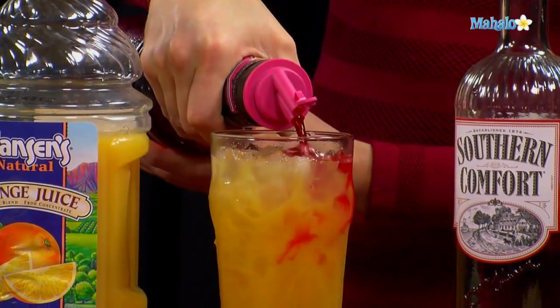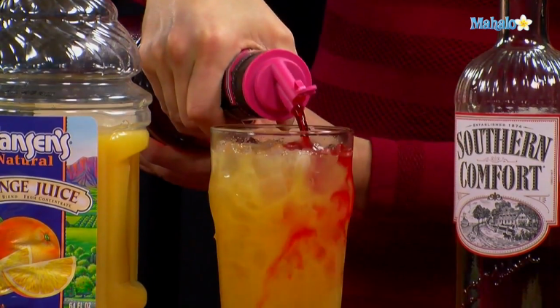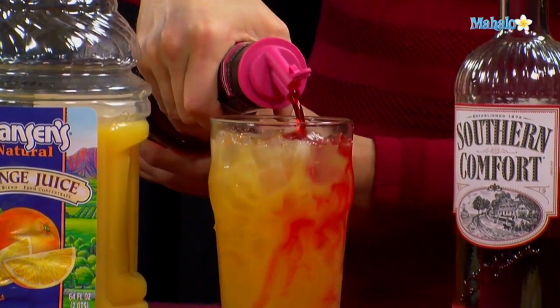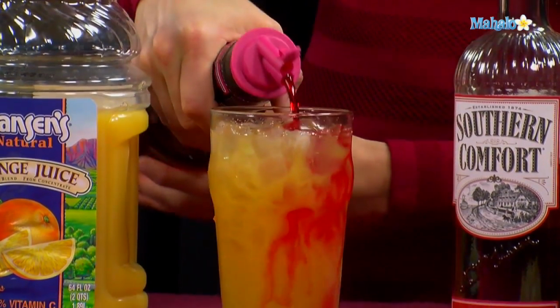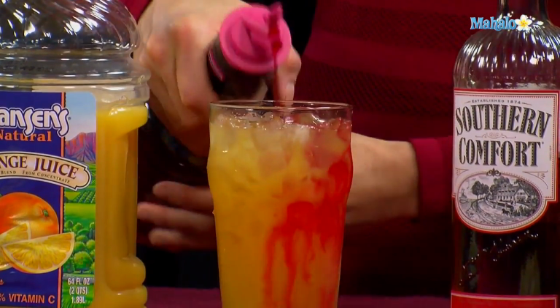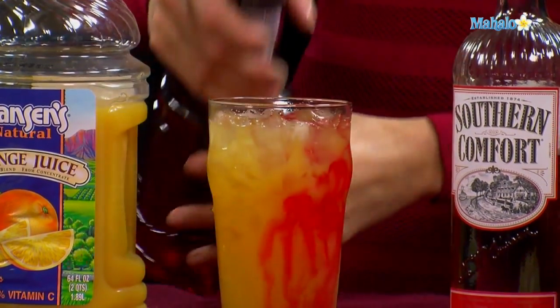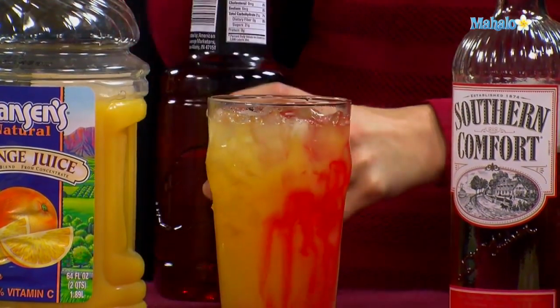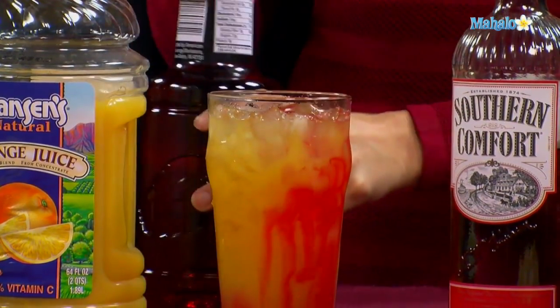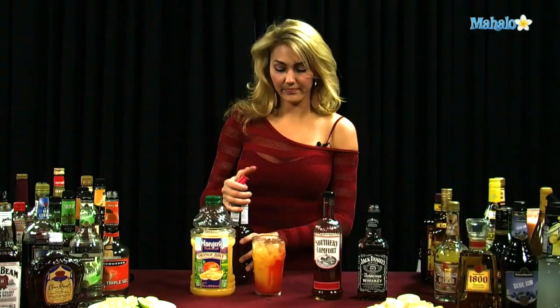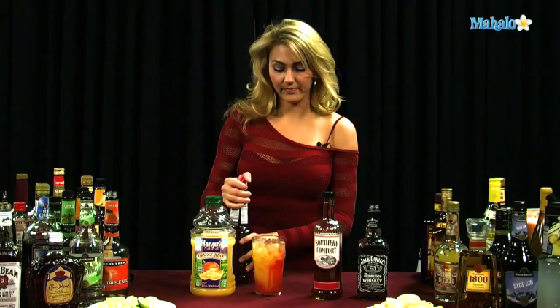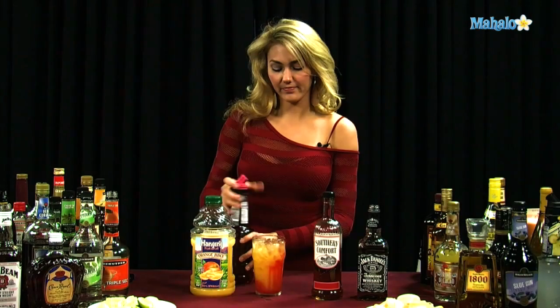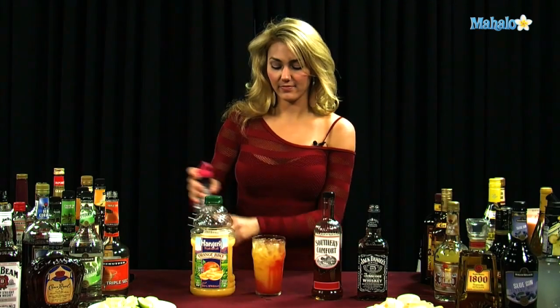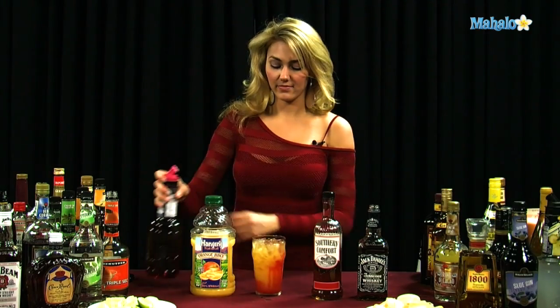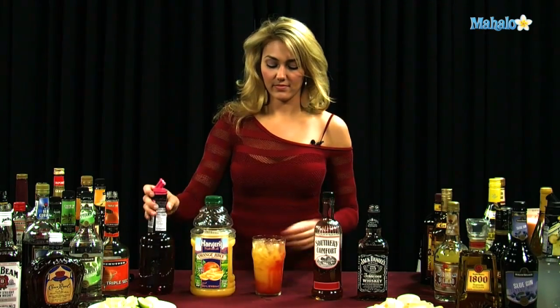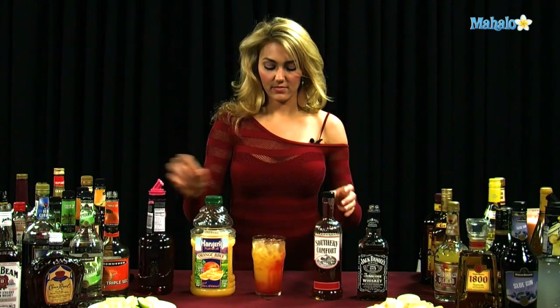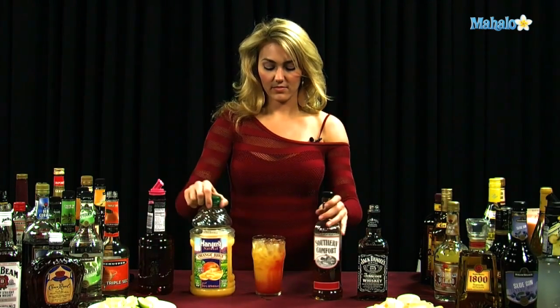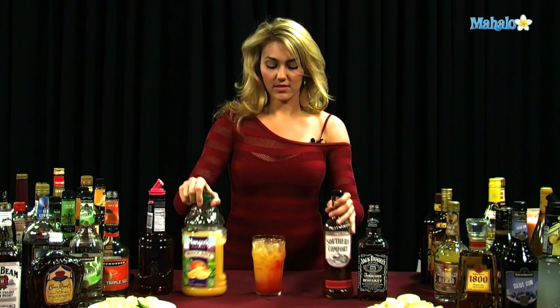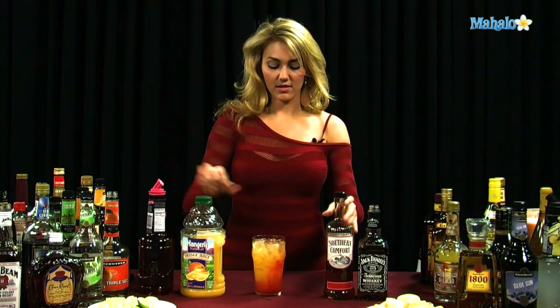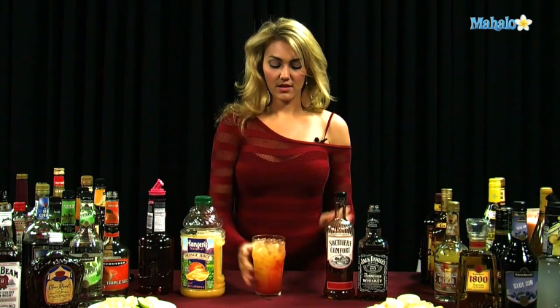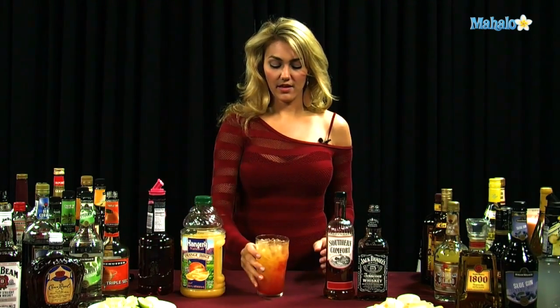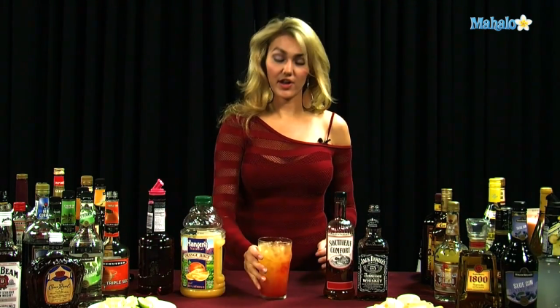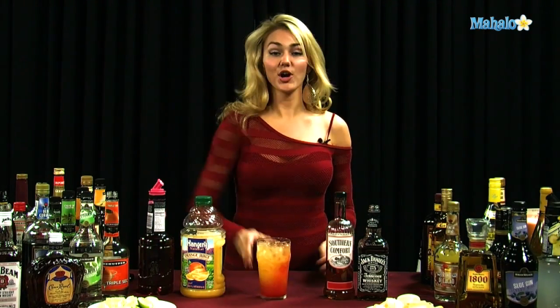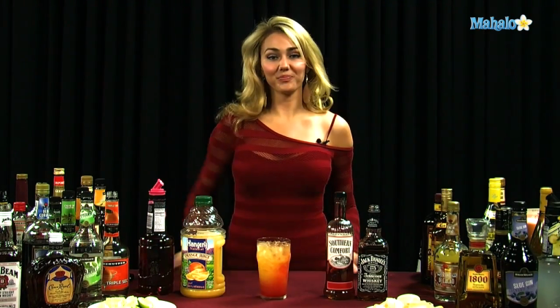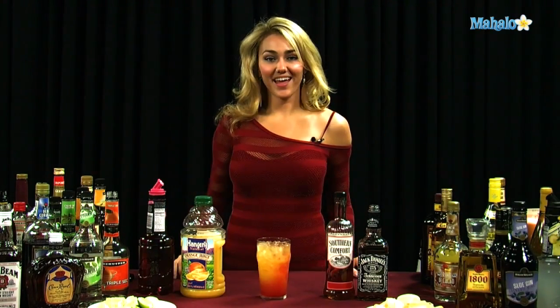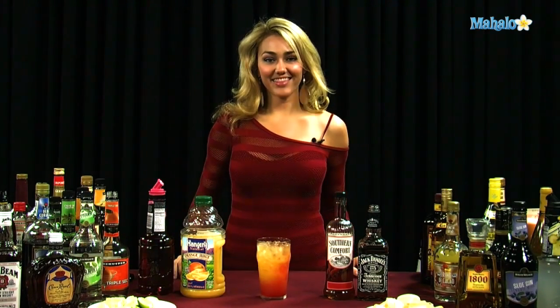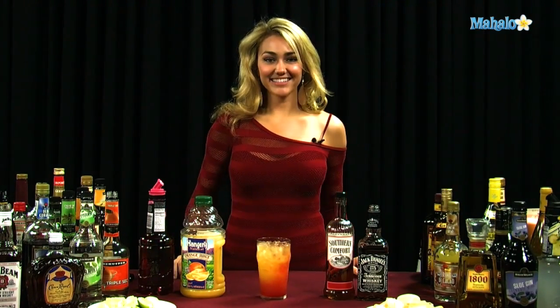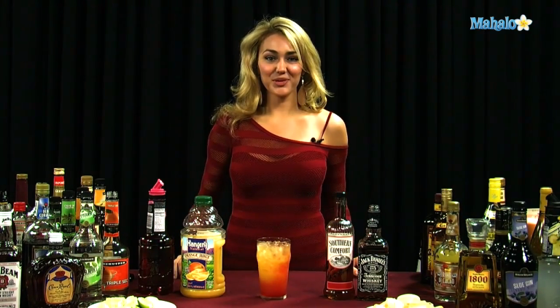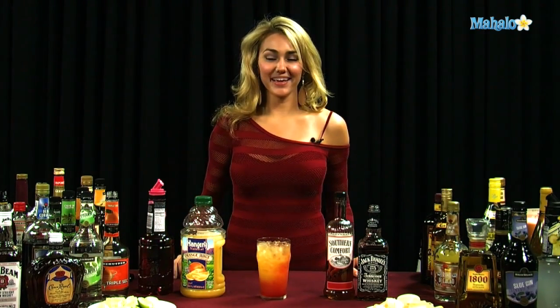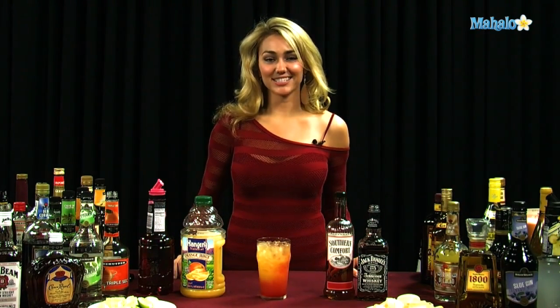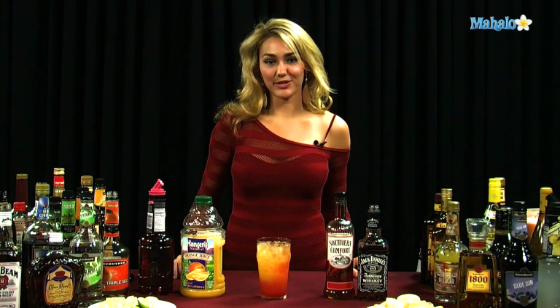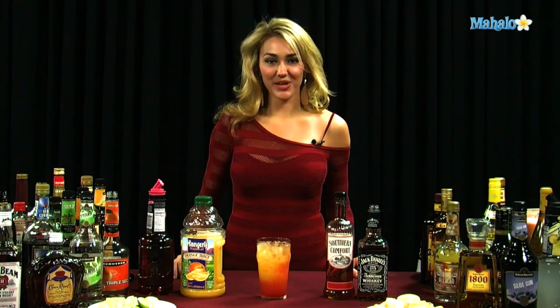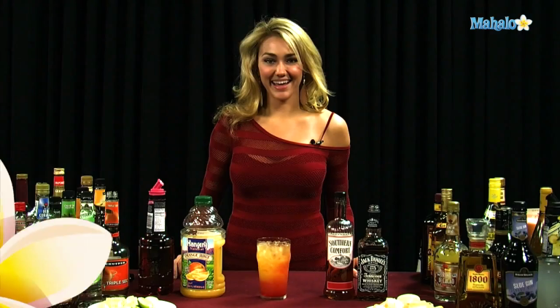Just let it sink all the way to the bottom. And there you go — that is how you make a Special K.